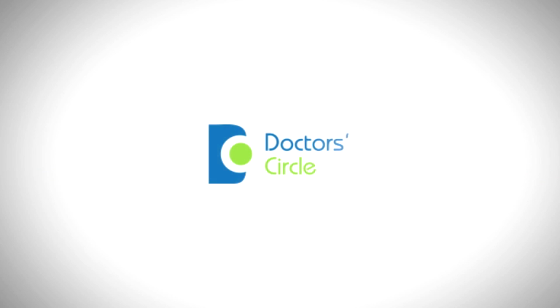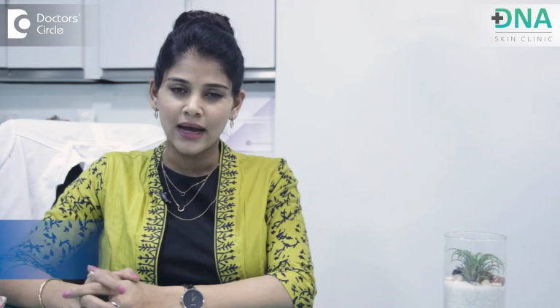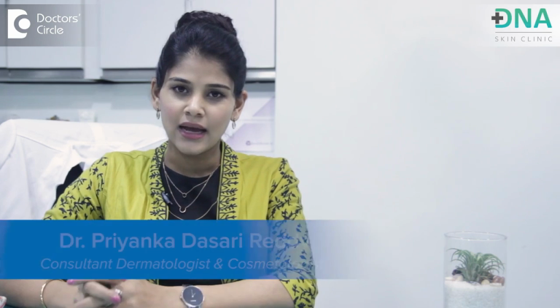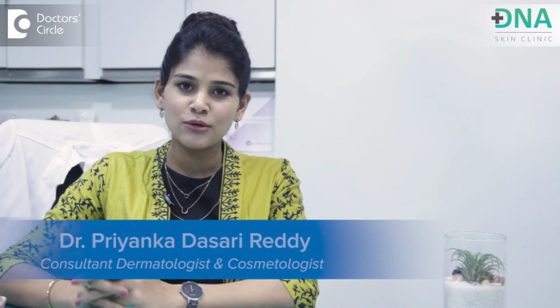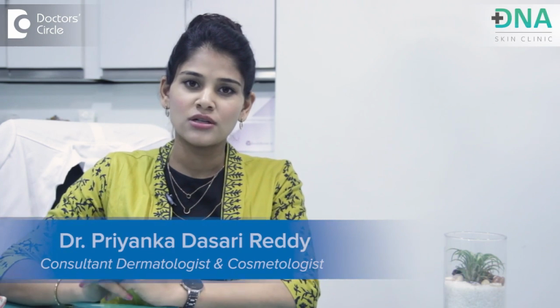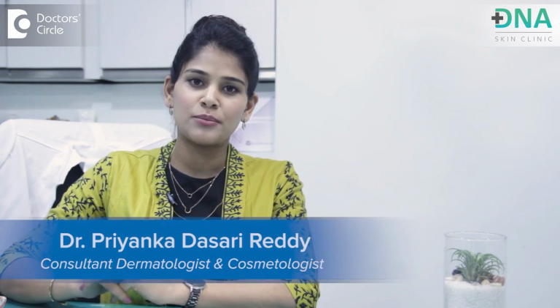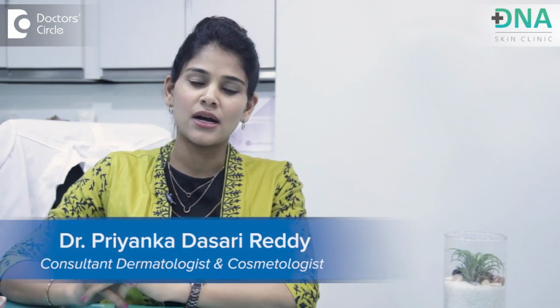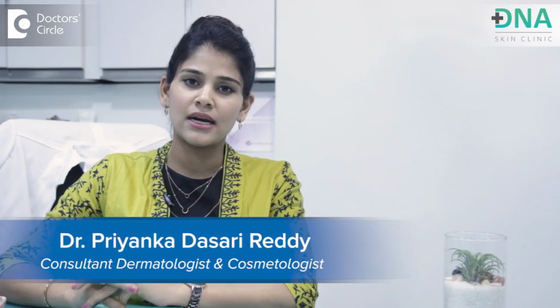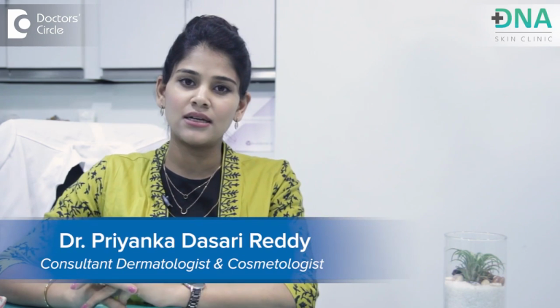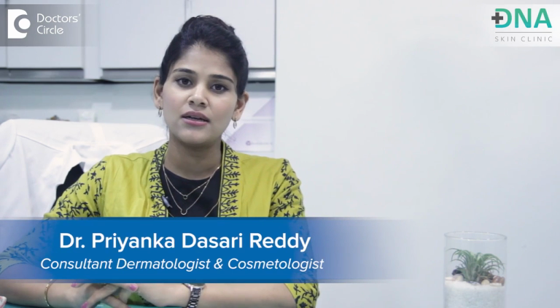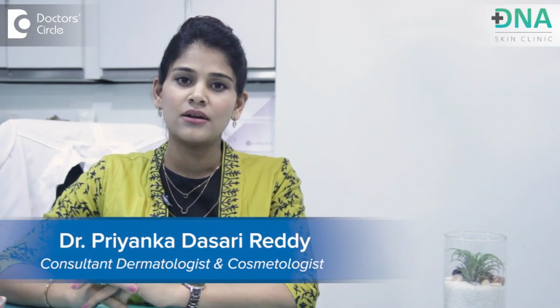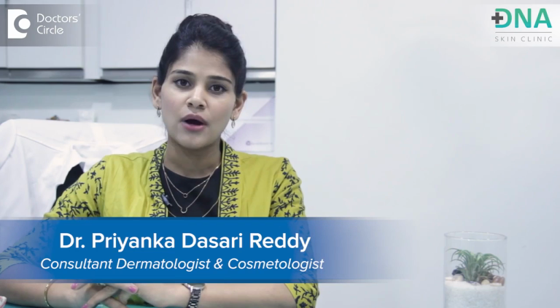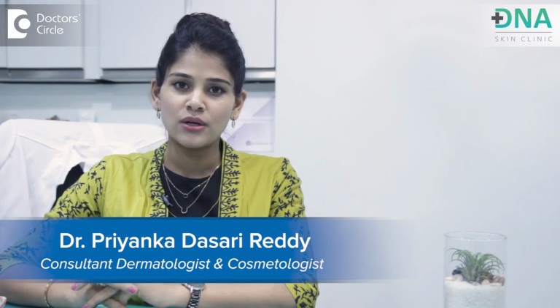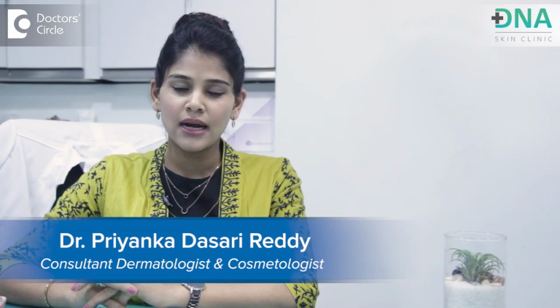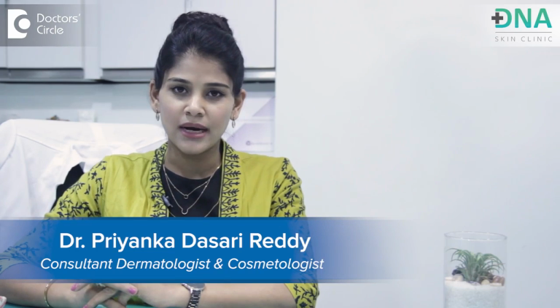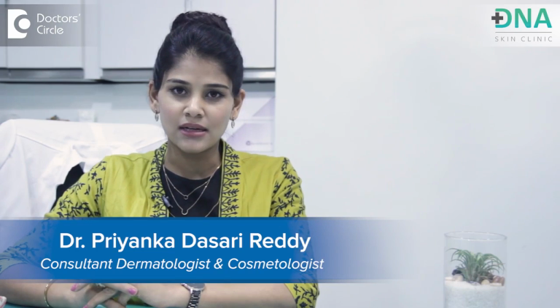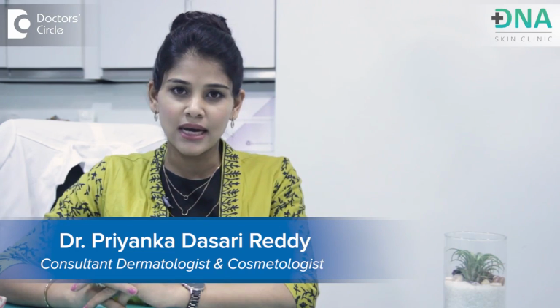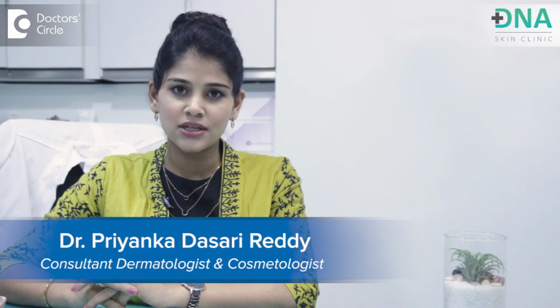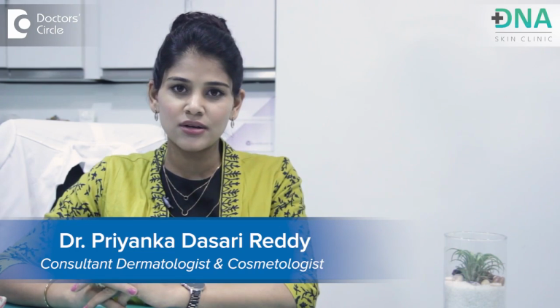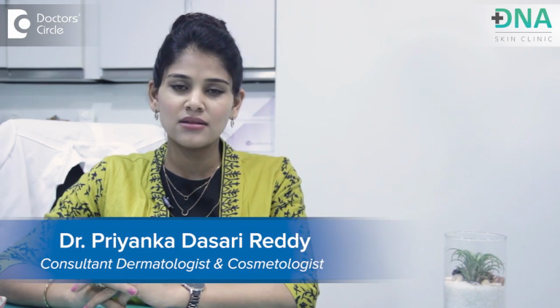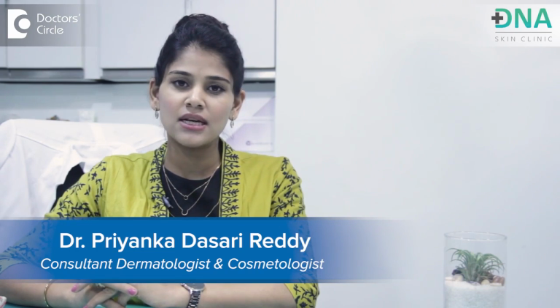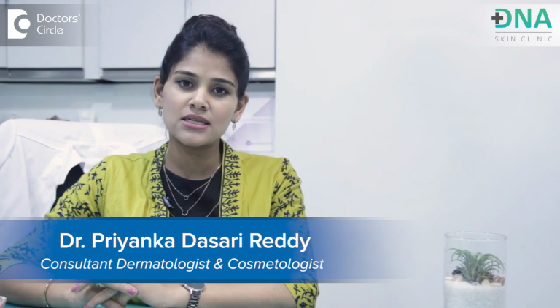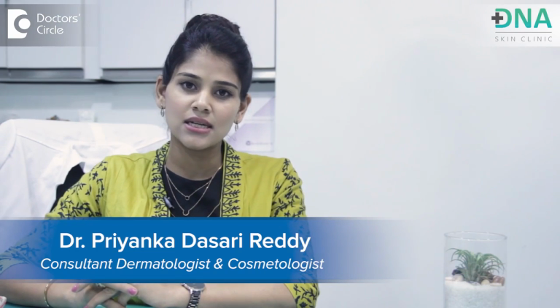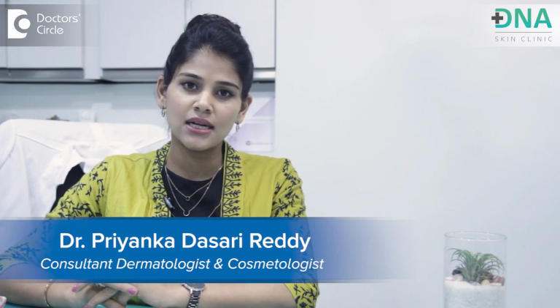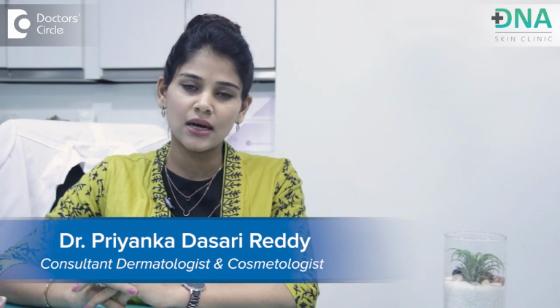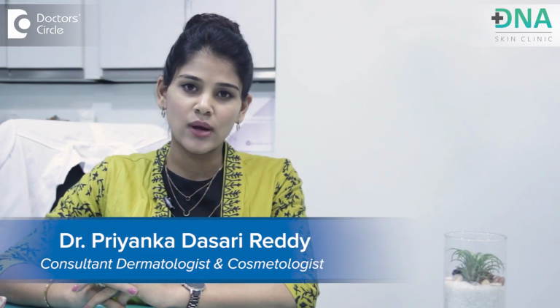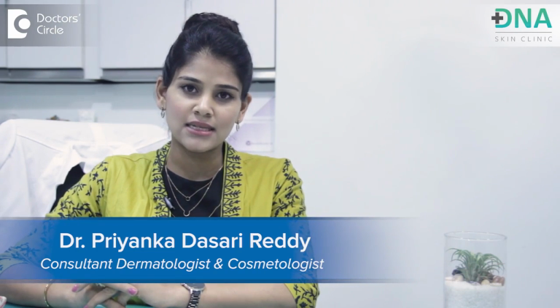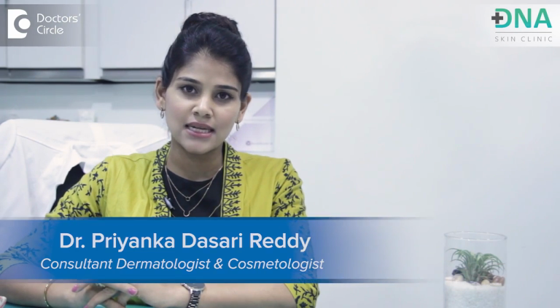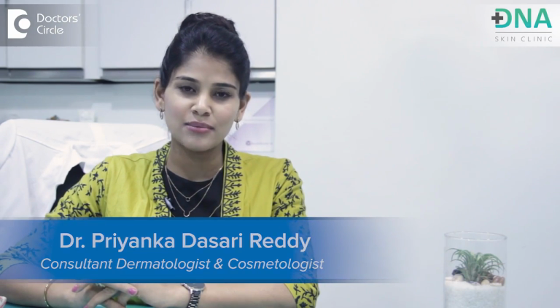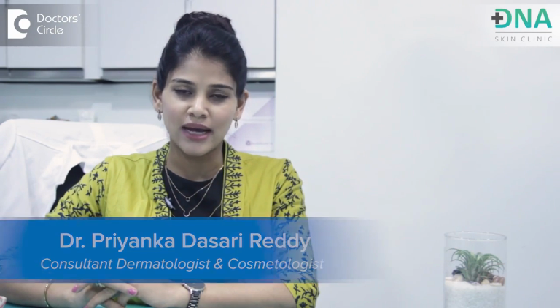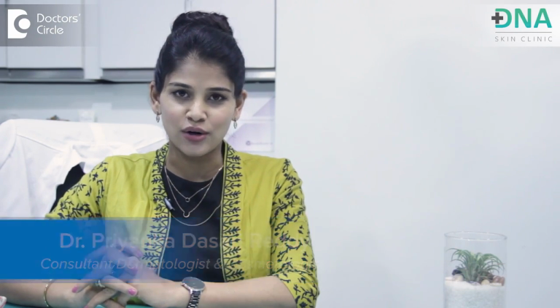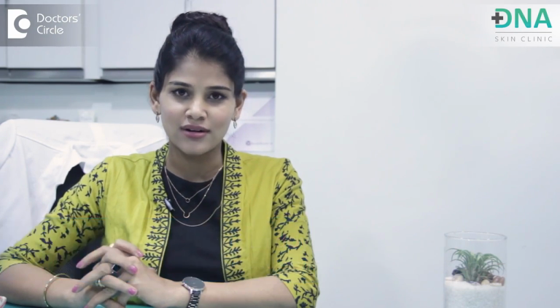Hi, I'm Dr. Priyanka Reddy, Founder and Medical Director at the DNA Skin Clinic and Wellness Center, Bangalore.